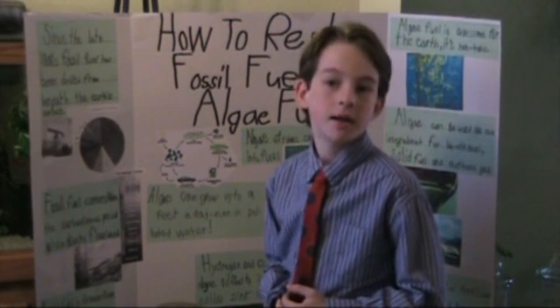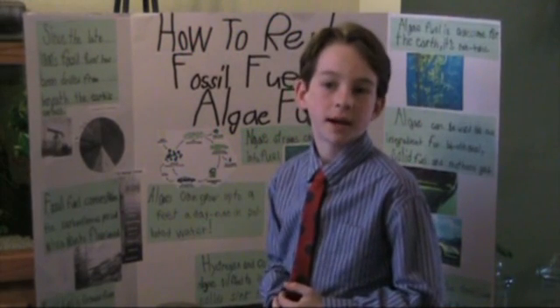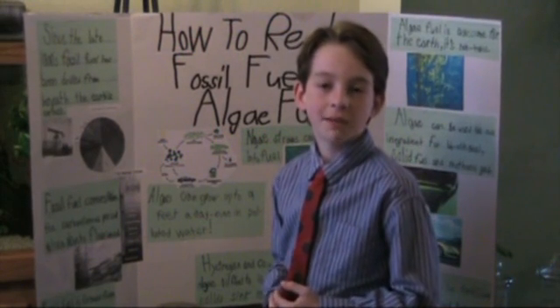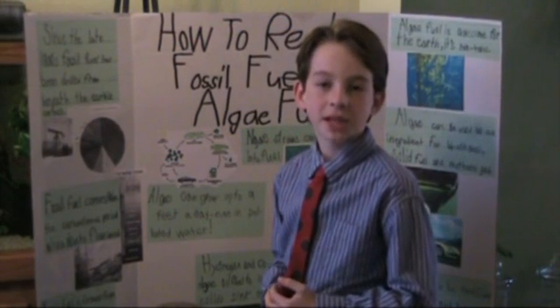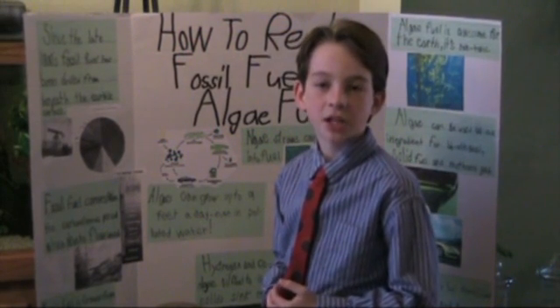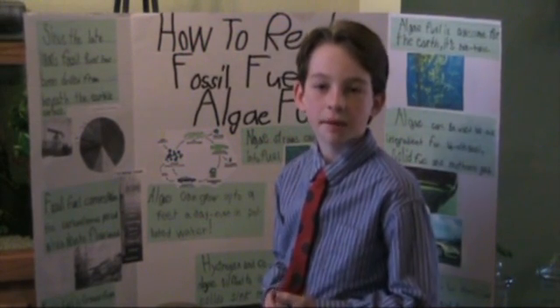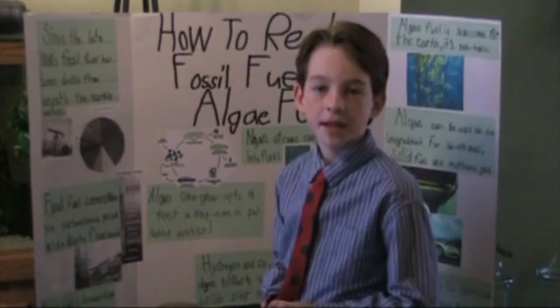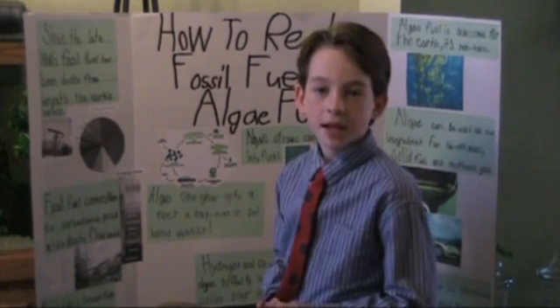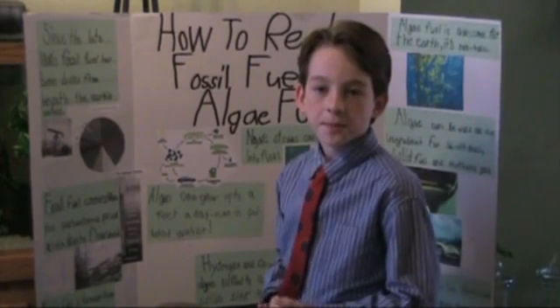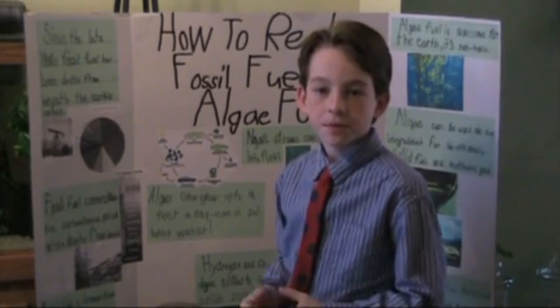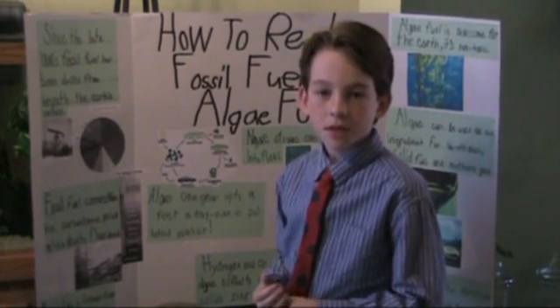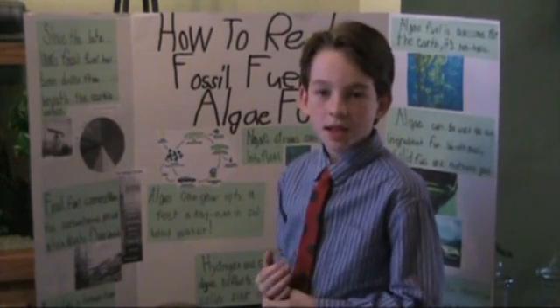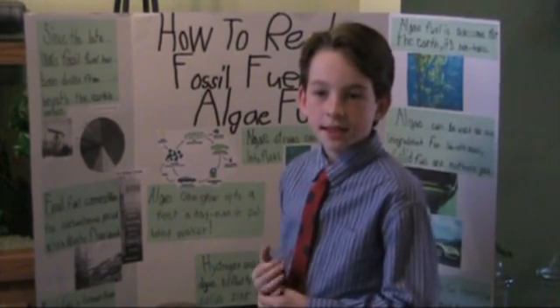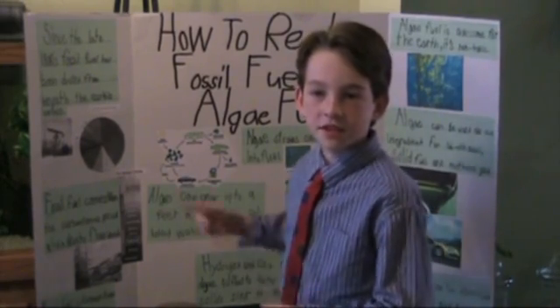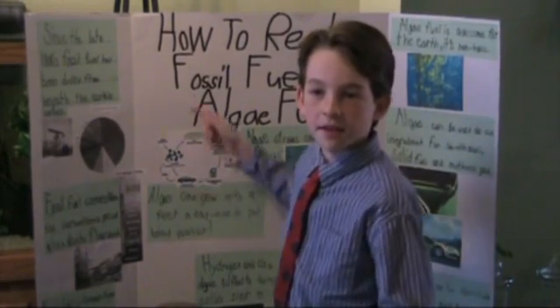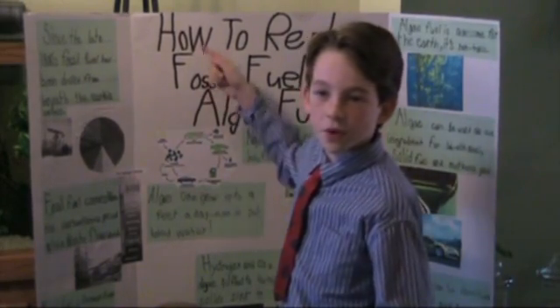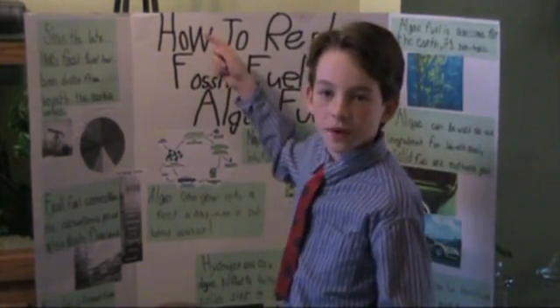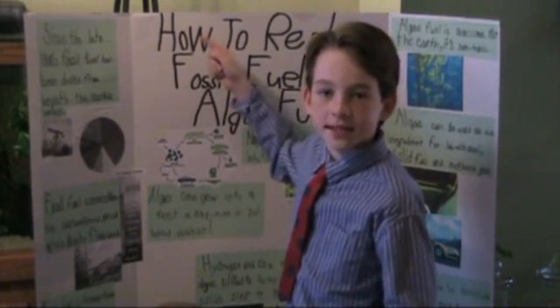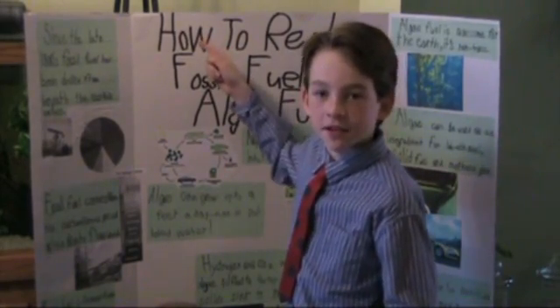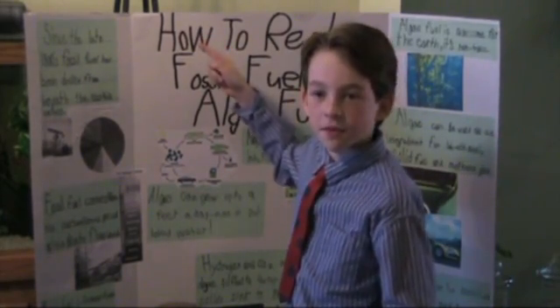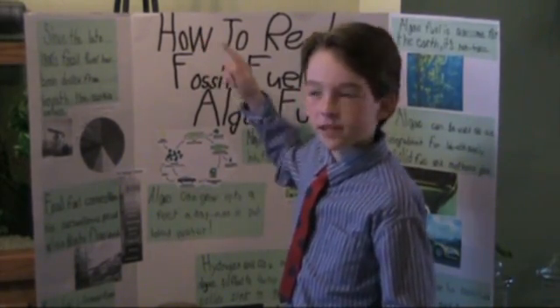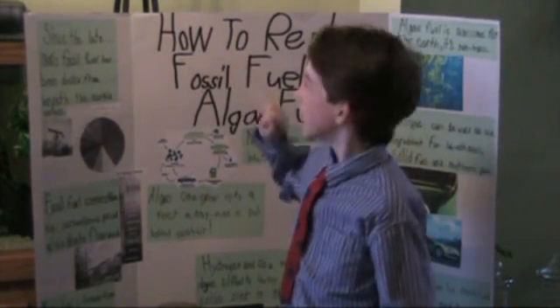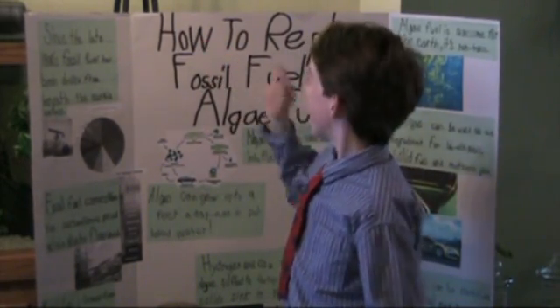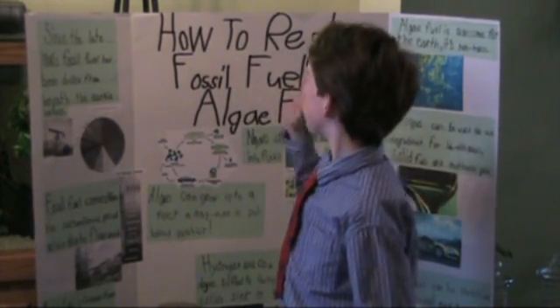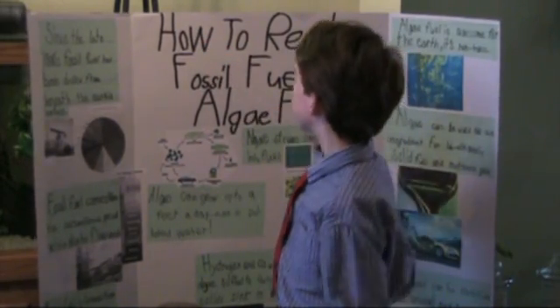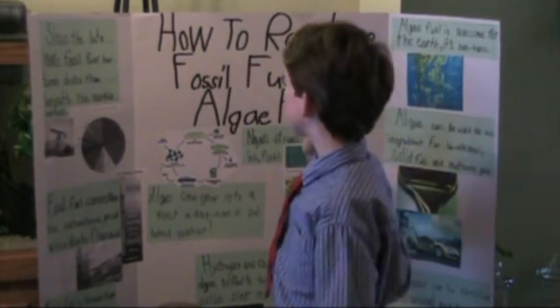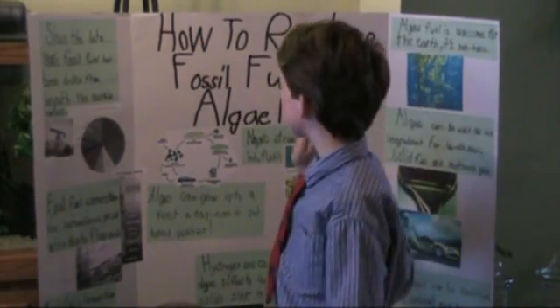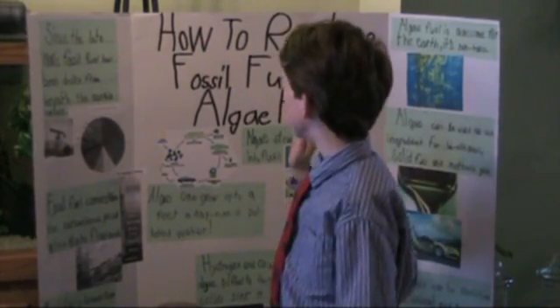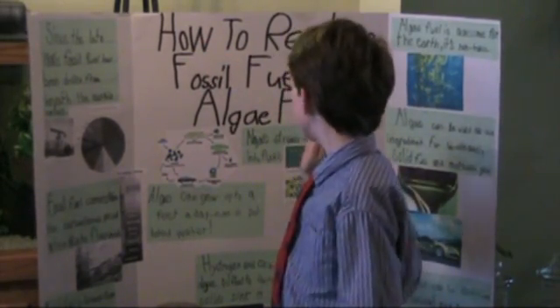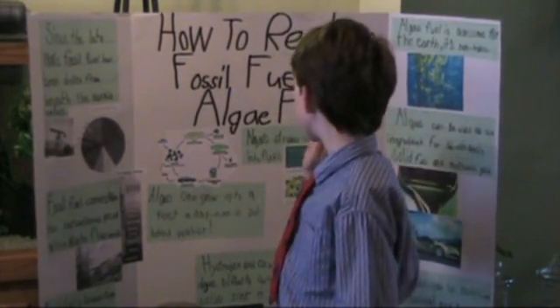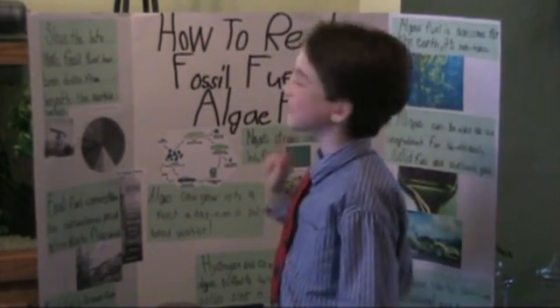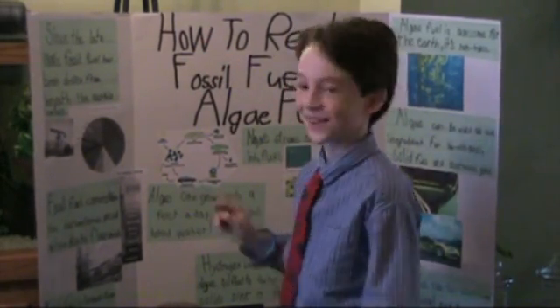My name is Terri Spellett. This is my fourth grade science project: how to replace fossil fuel with algae fuel.